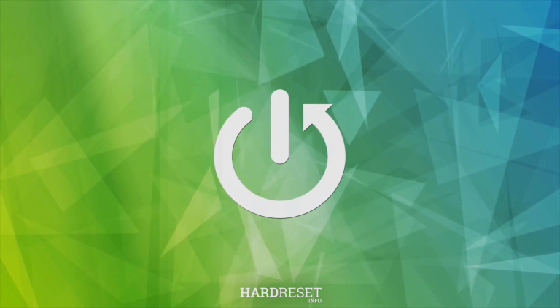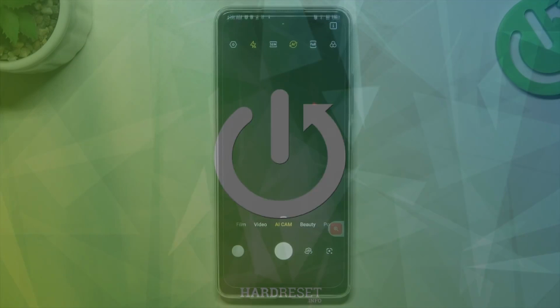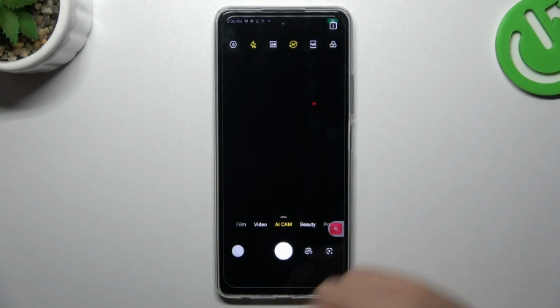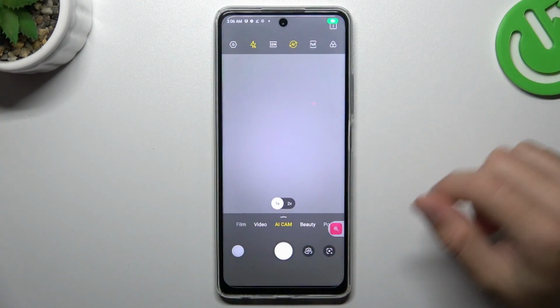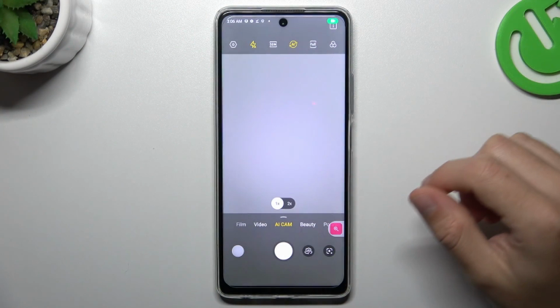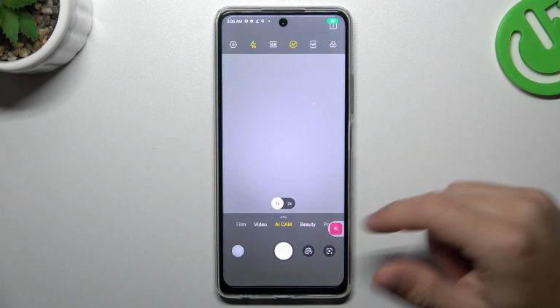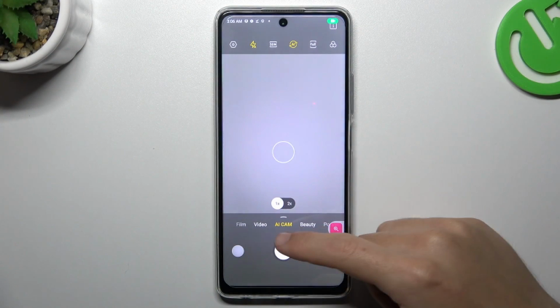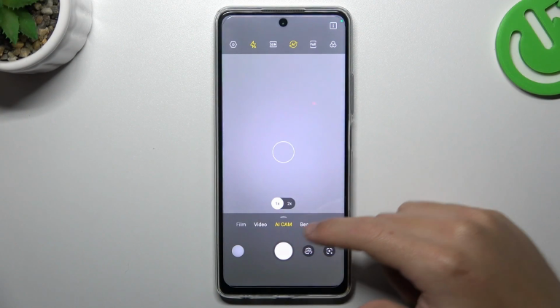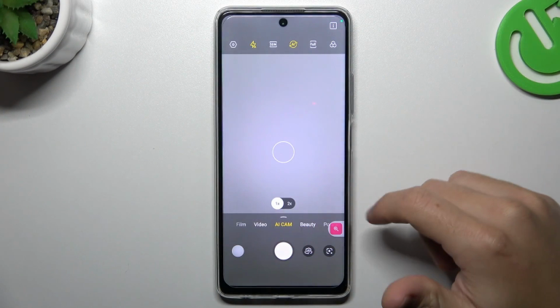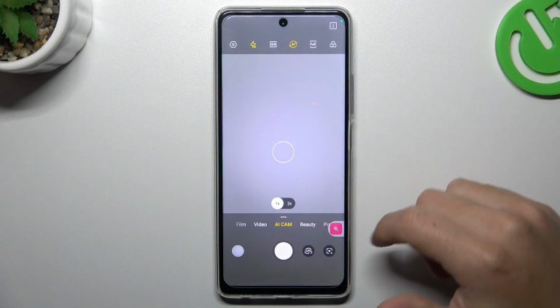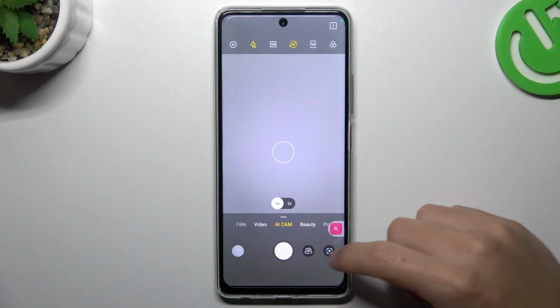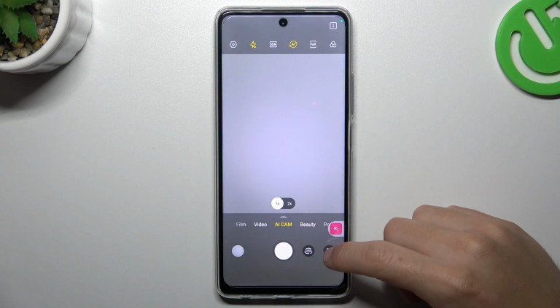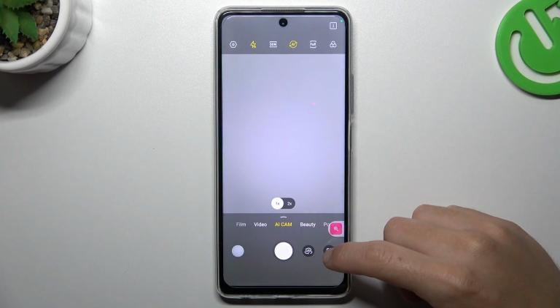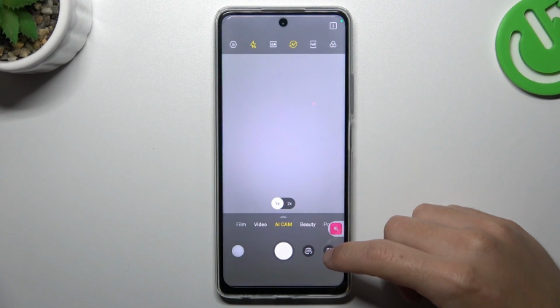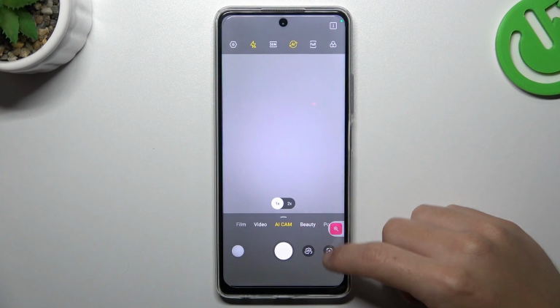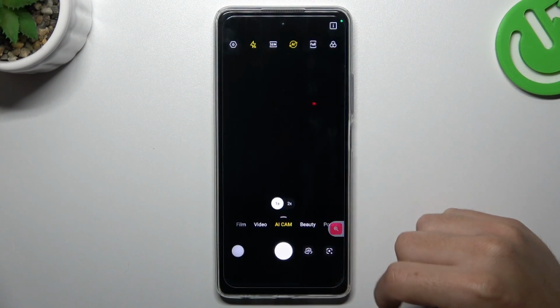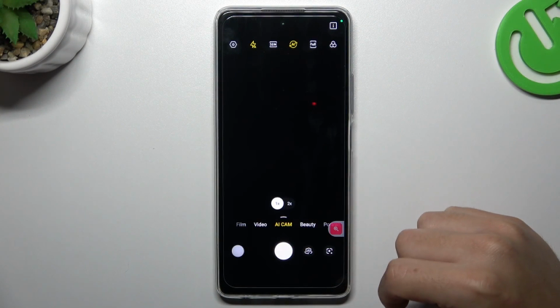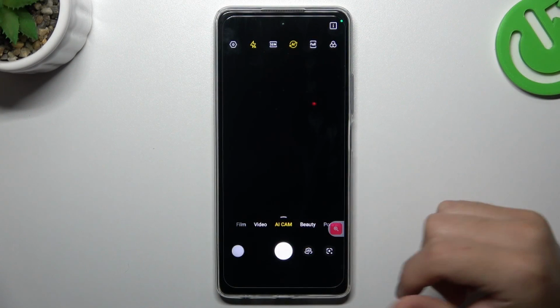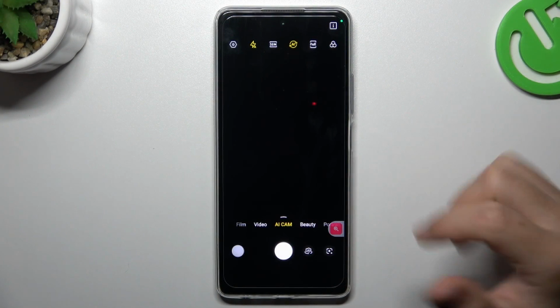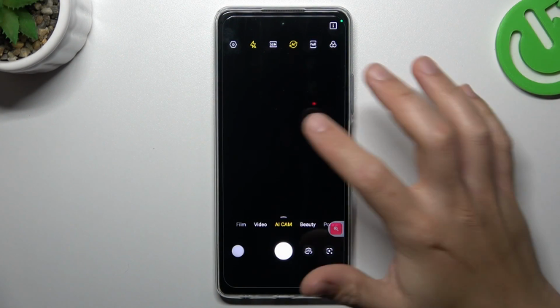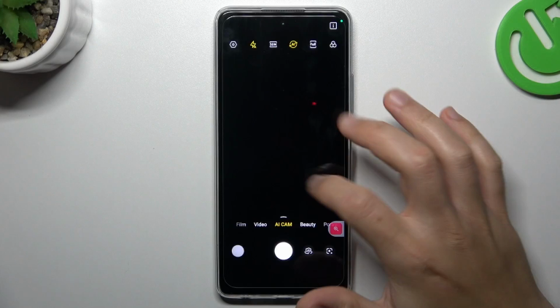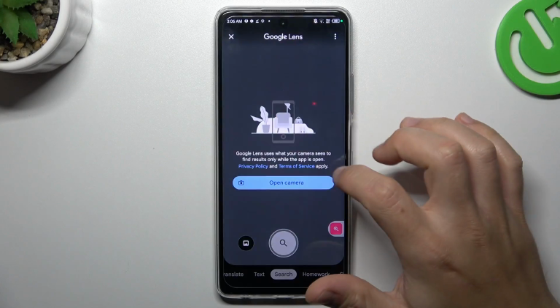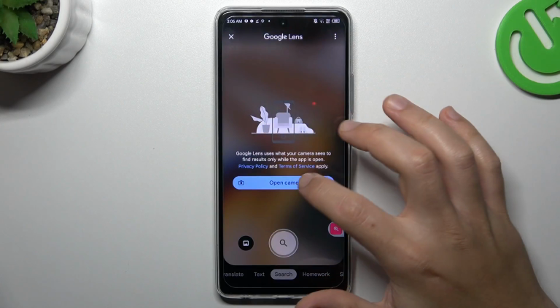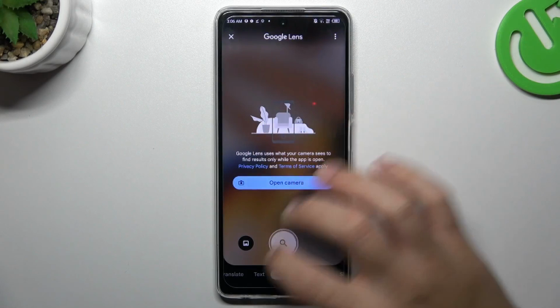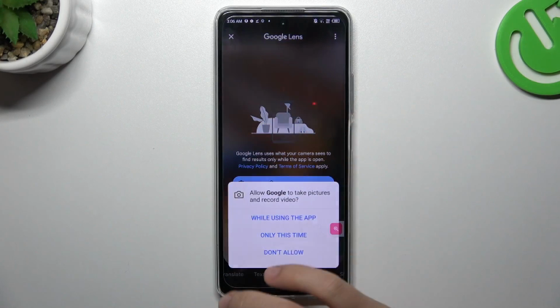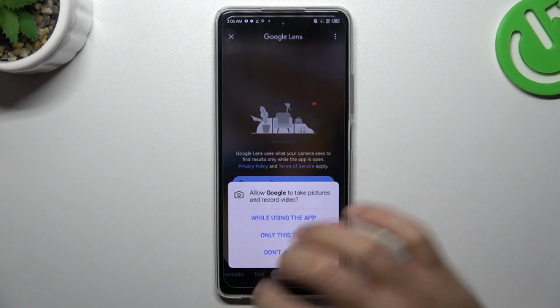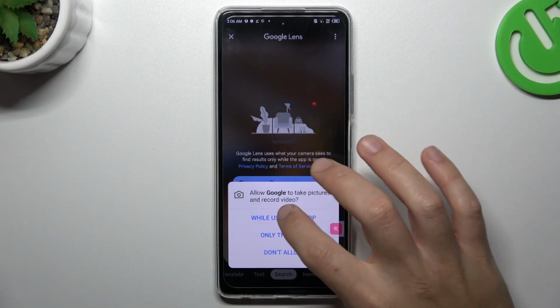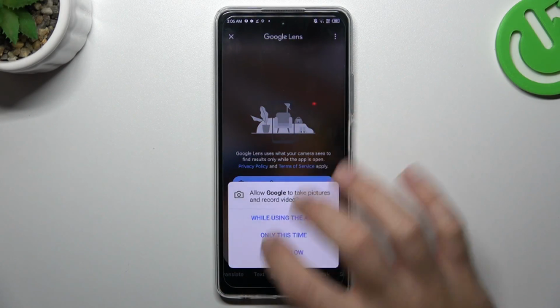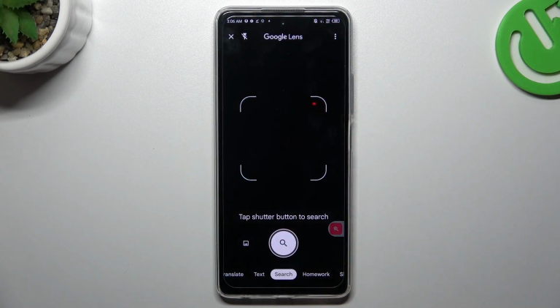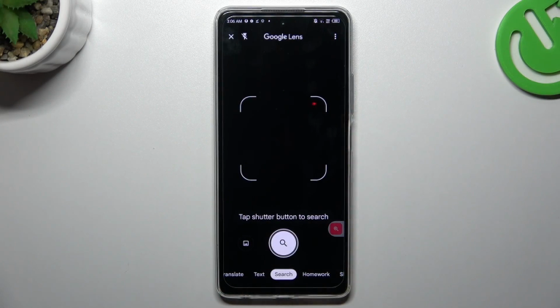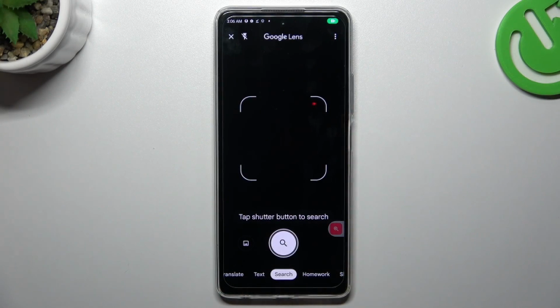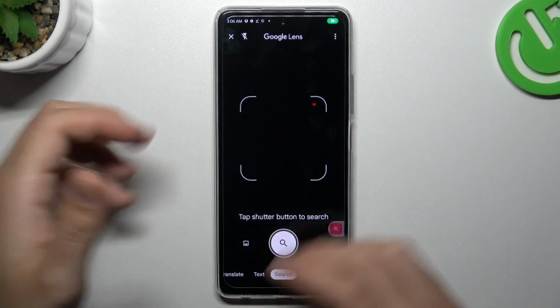First, open the camera app. In the AI cam you'll see a small Google Lens icon, so just tap on it, click the blue button, and add permission to the camera.